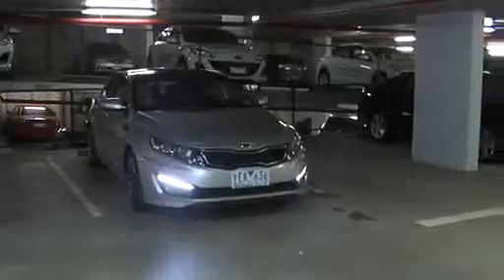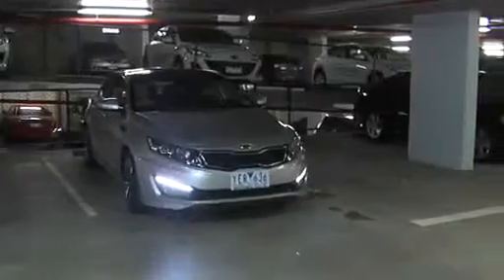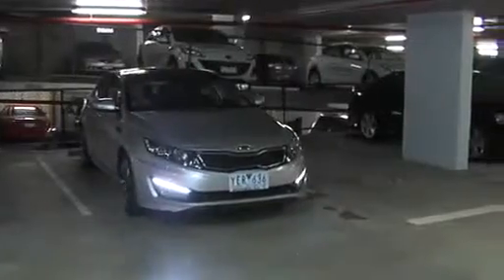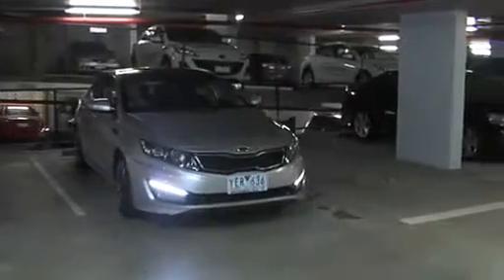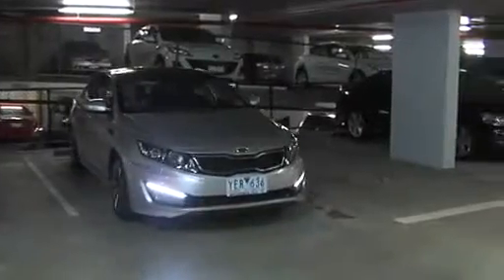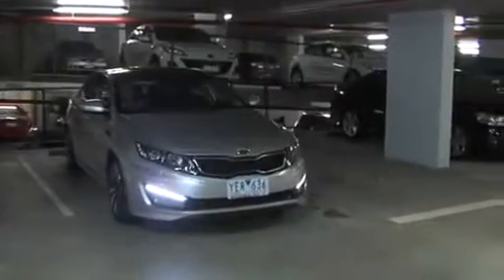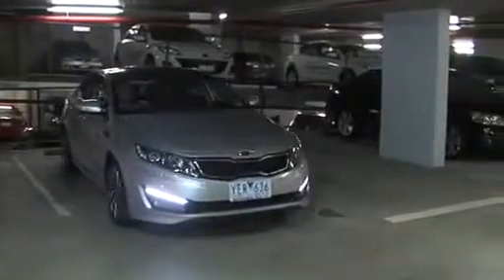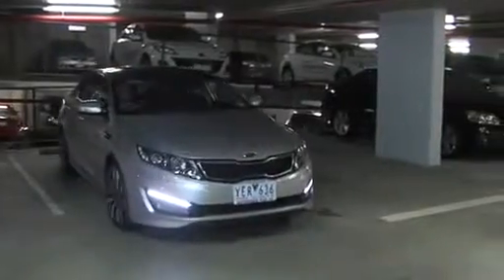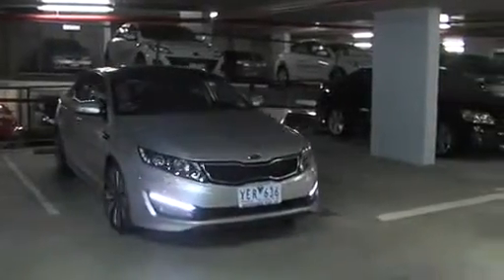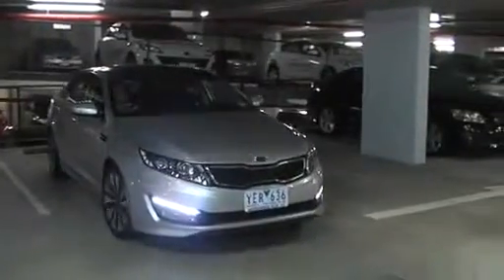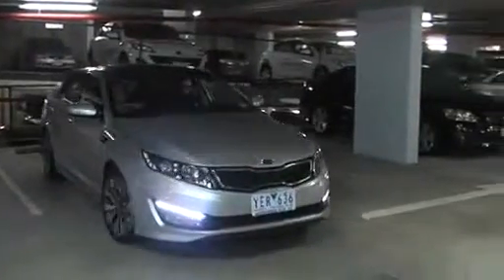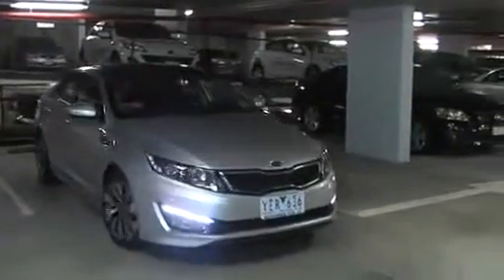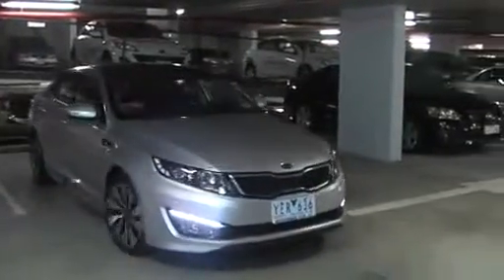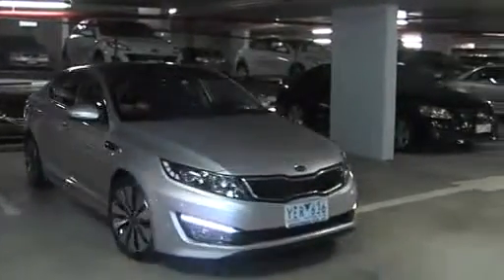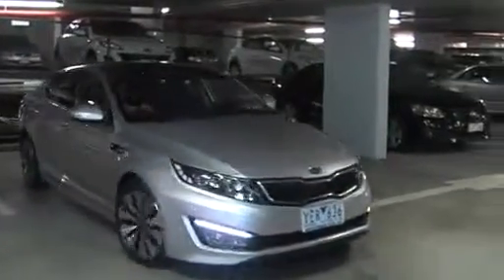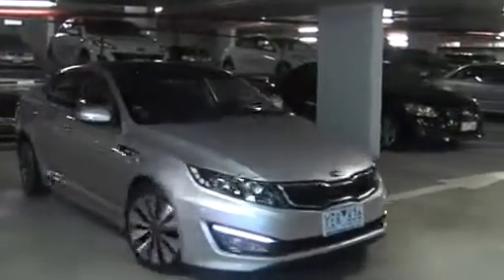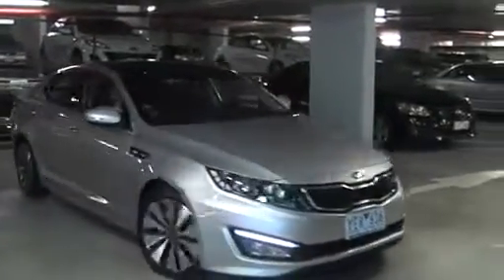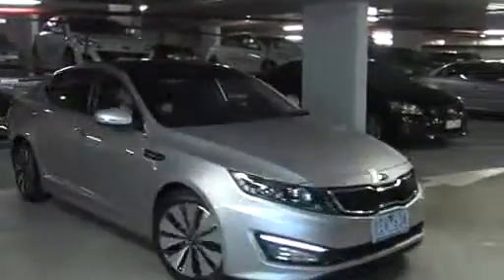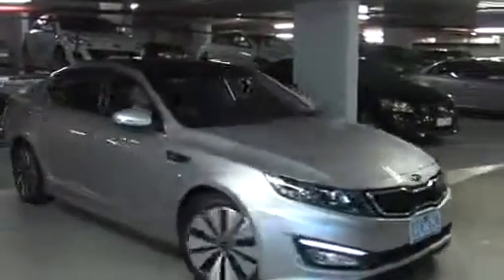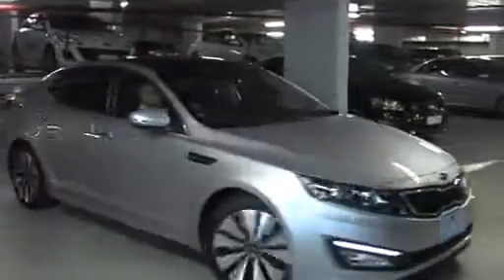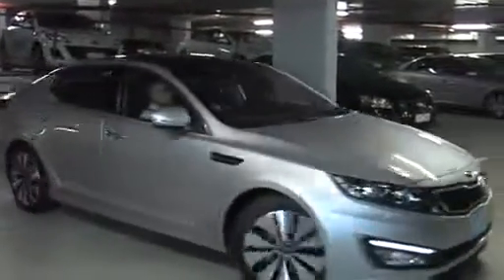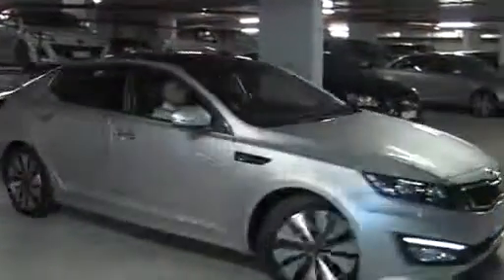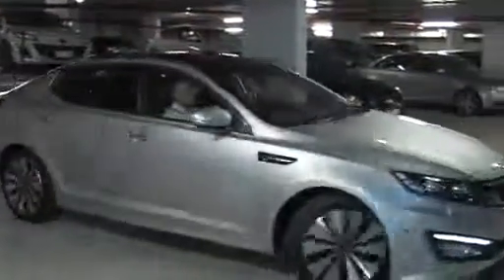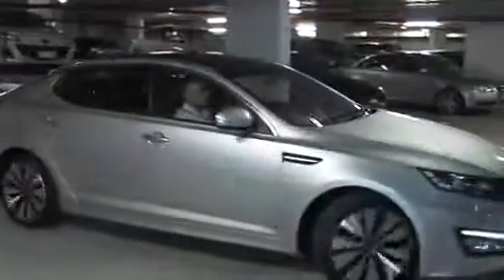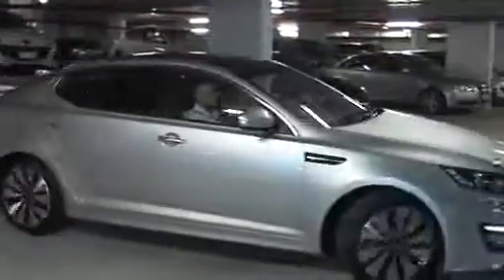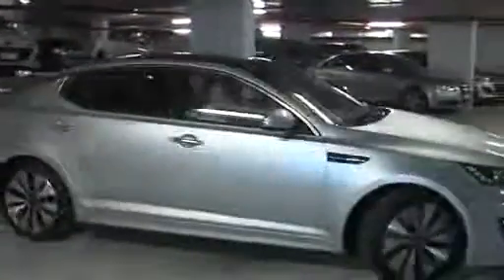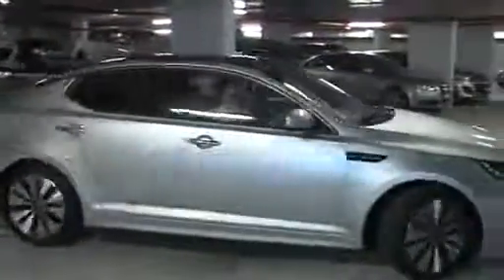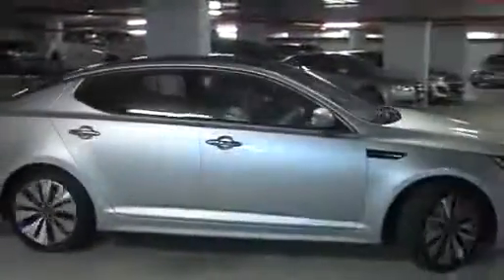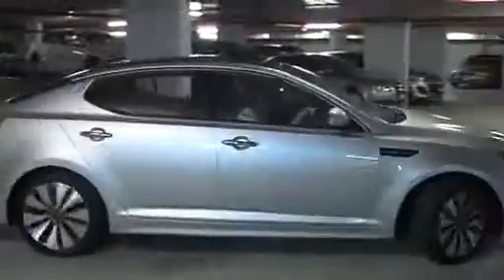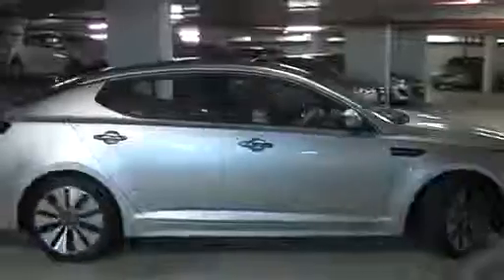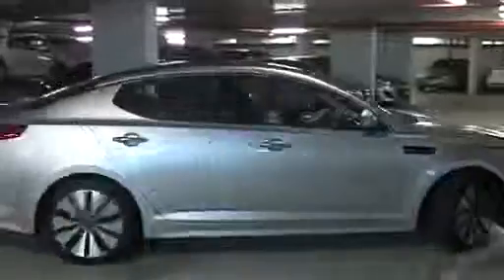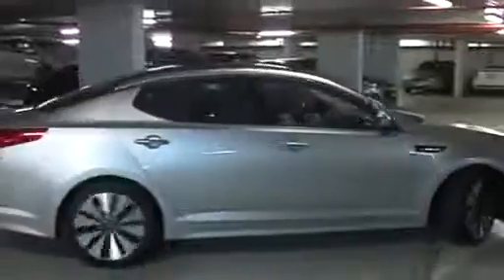Kia's all-new Optima is worth a test drive. Why not make it a long one?